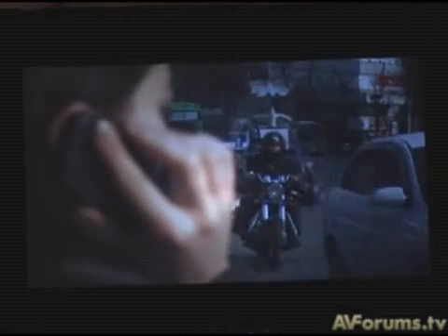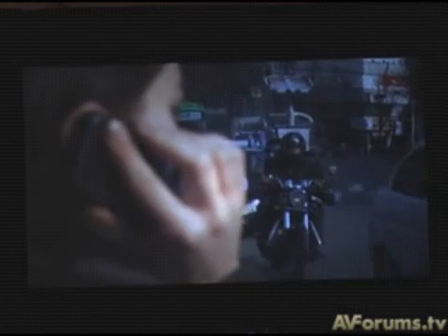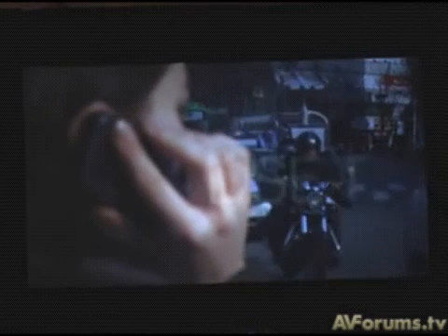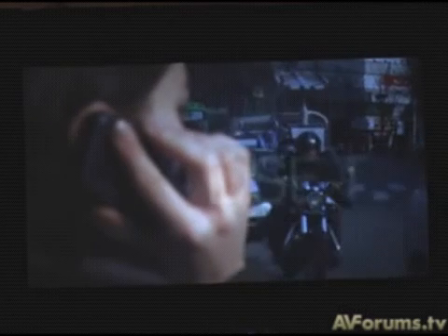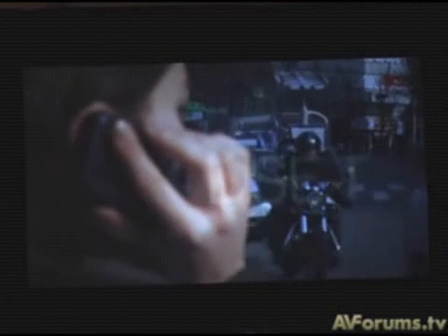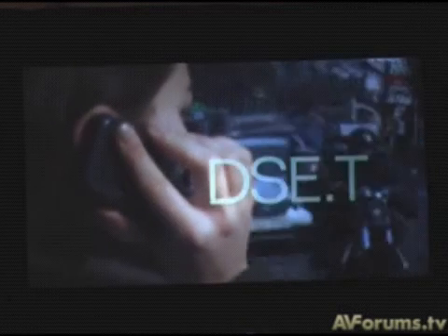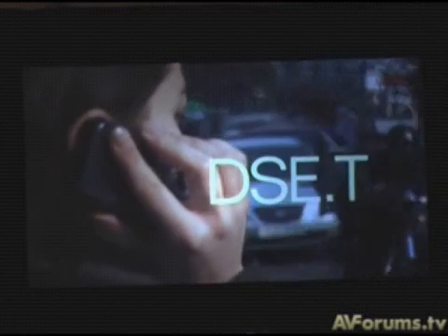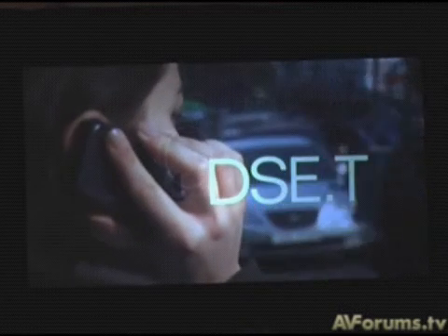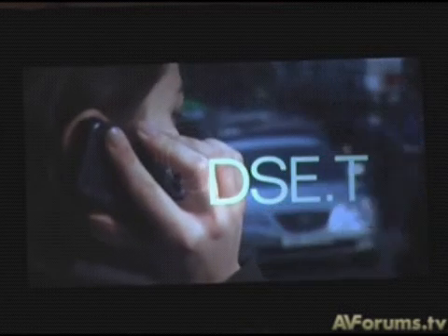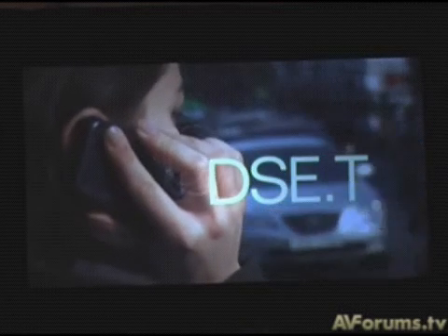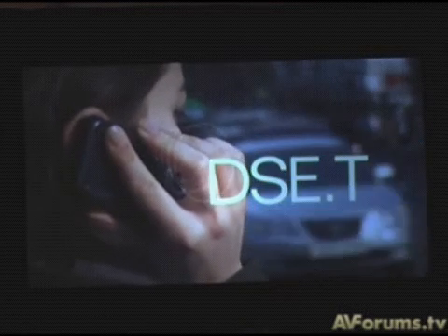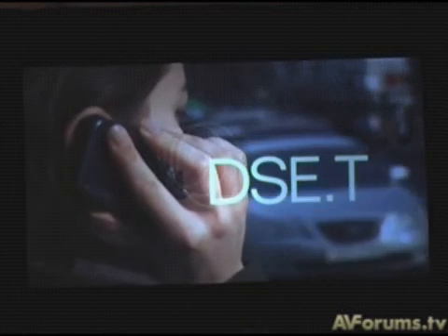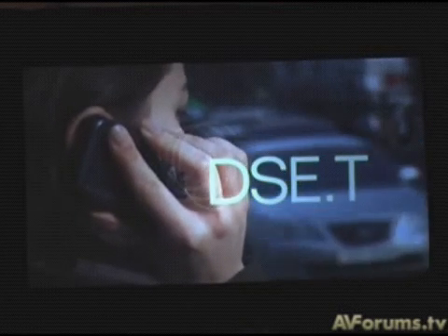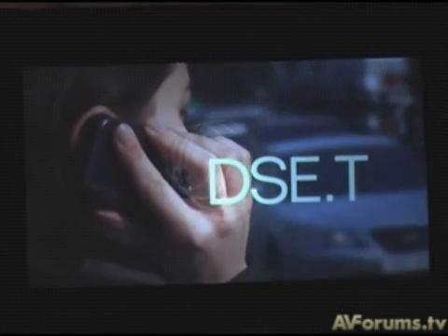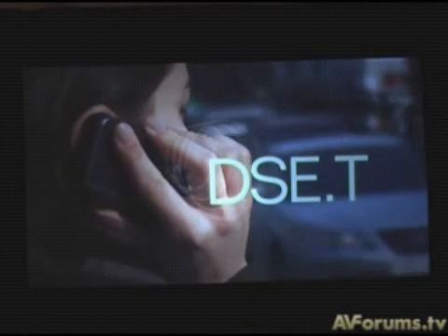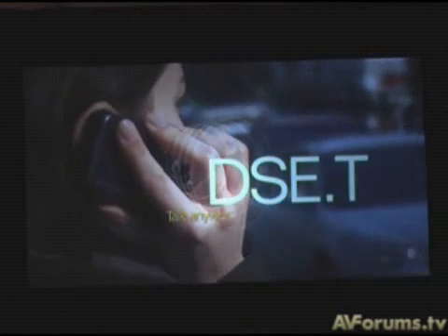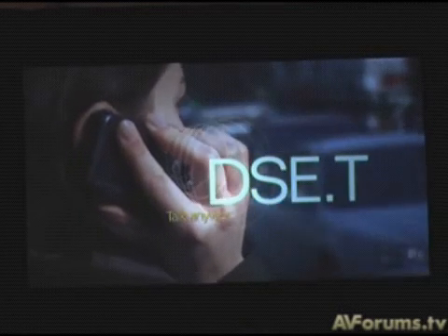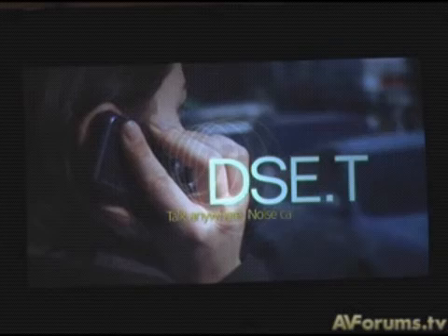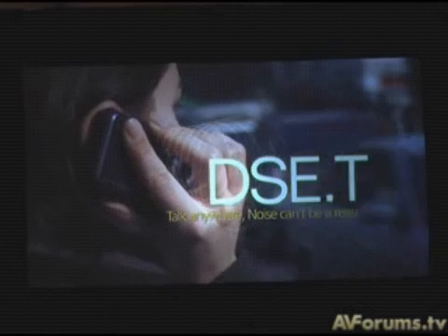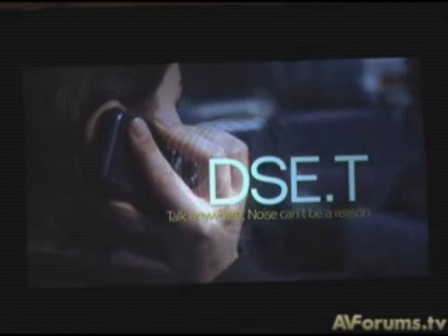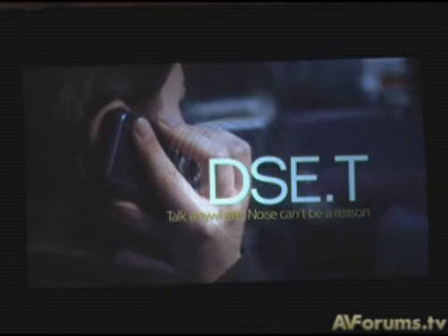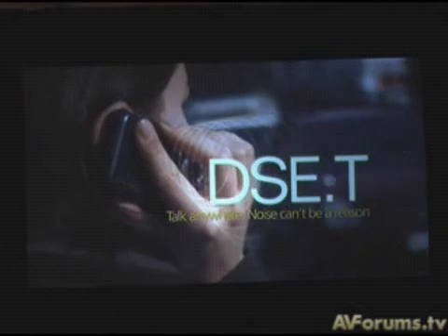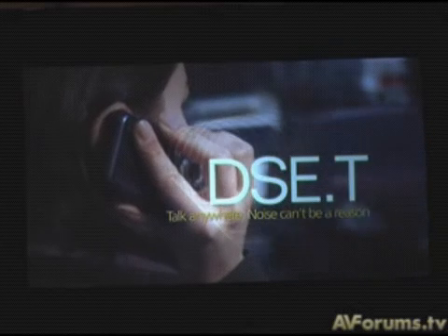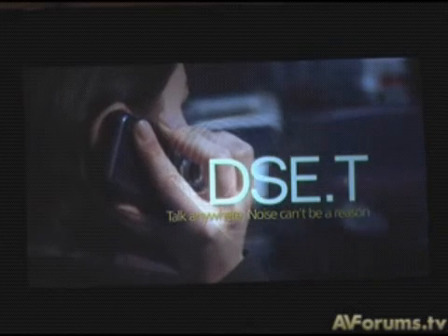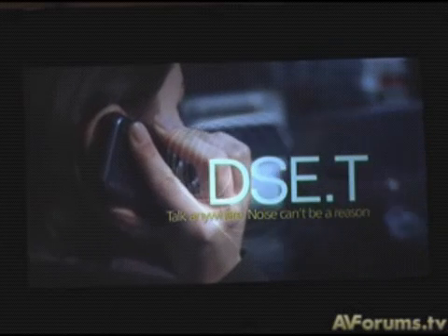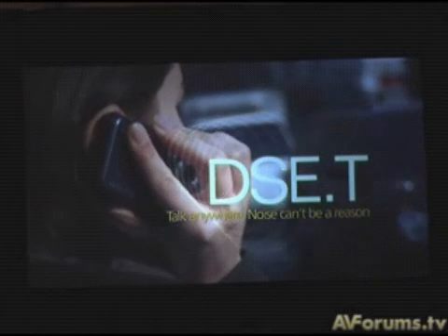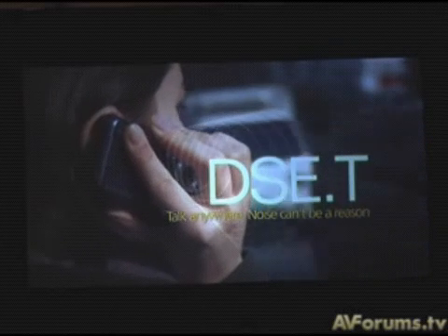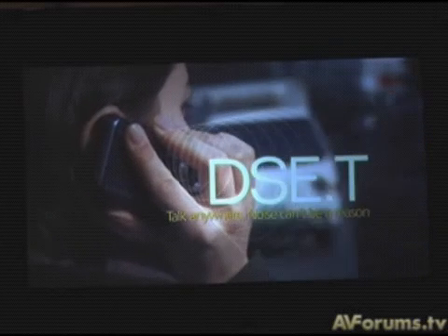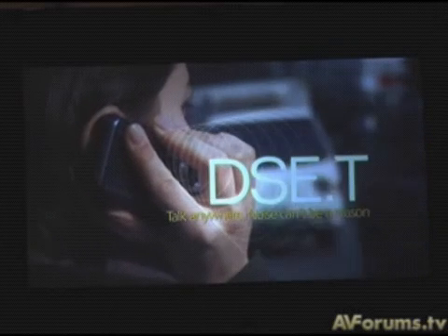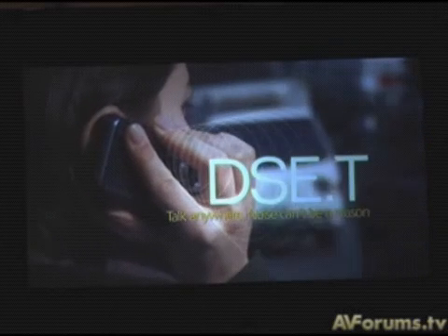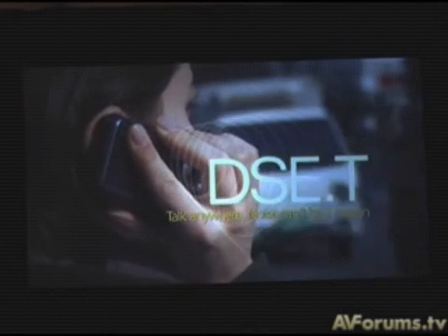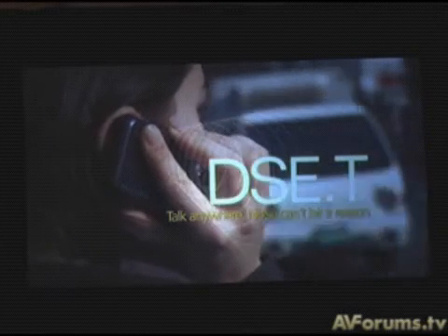Dual speech enhancement for talk. Talk anywhere — noise can't be a reason.